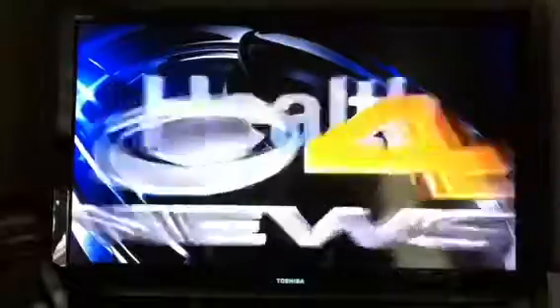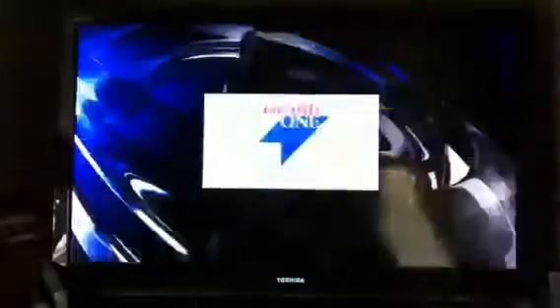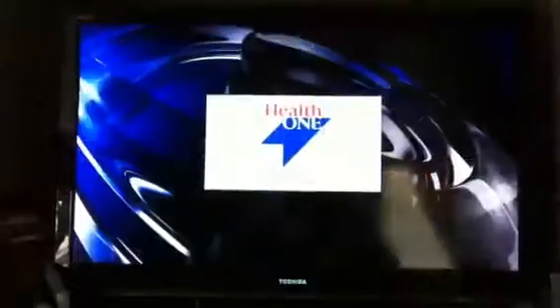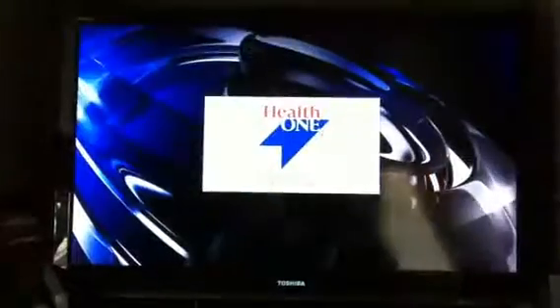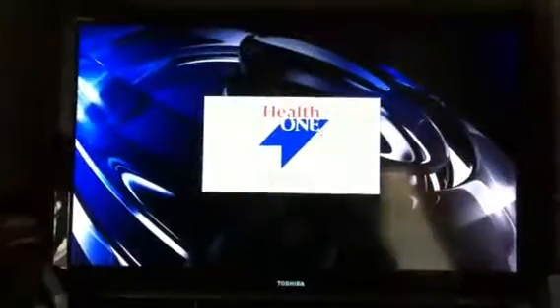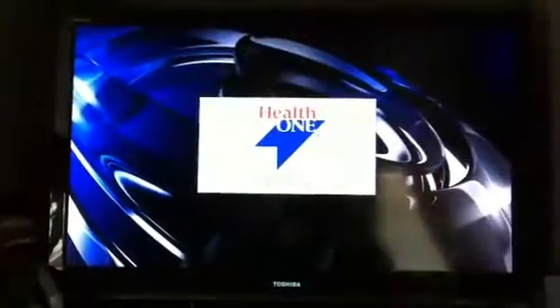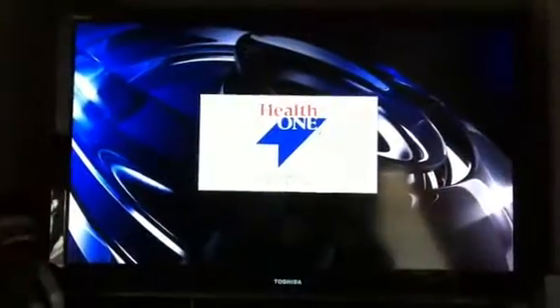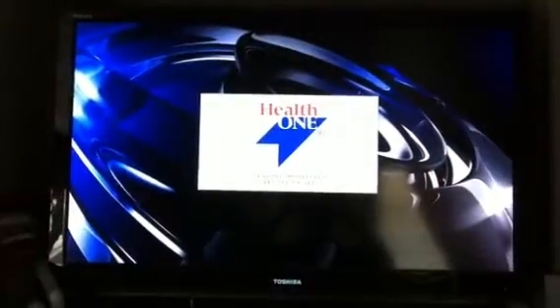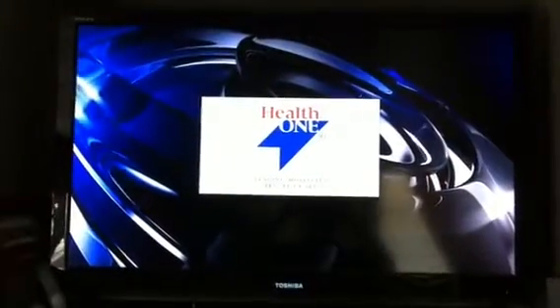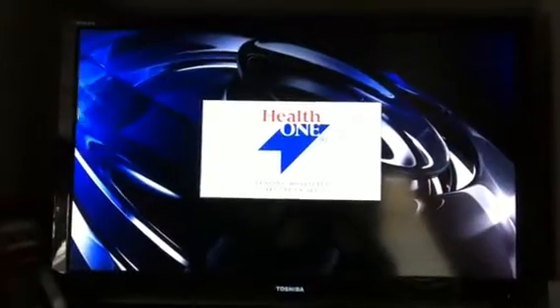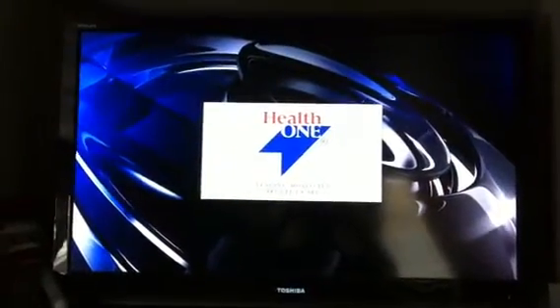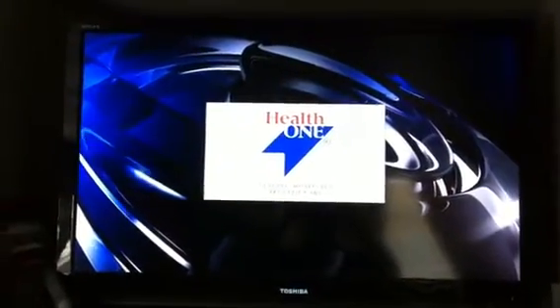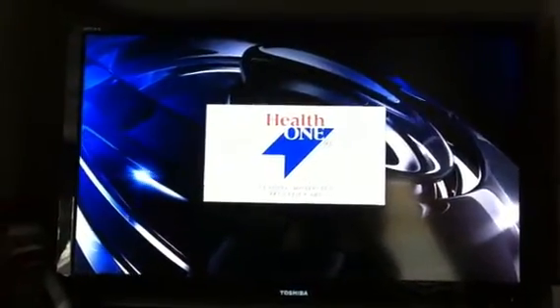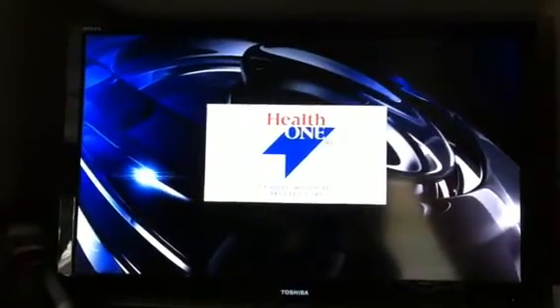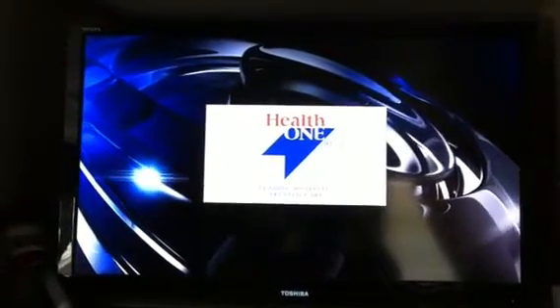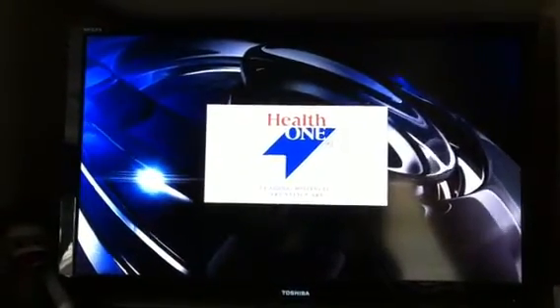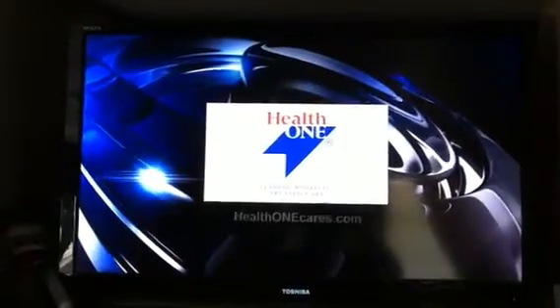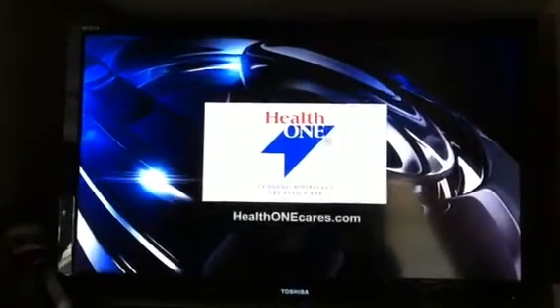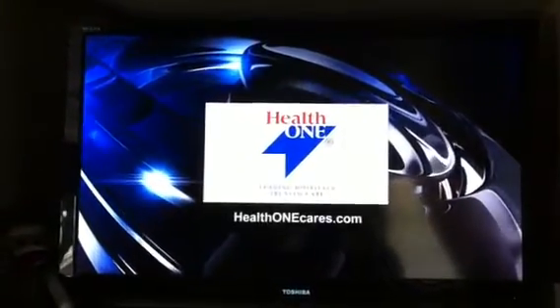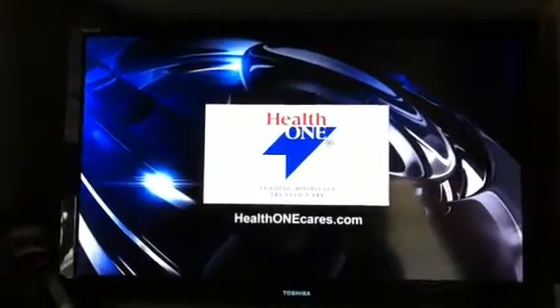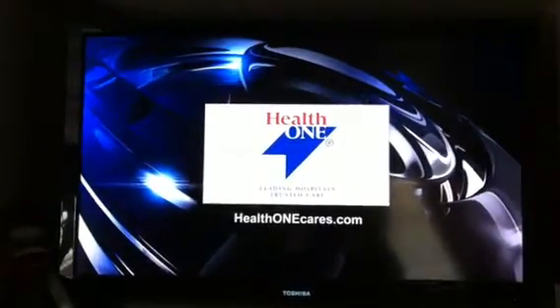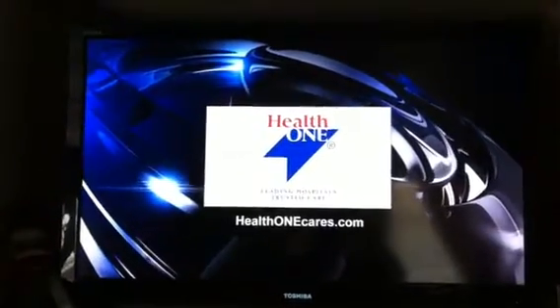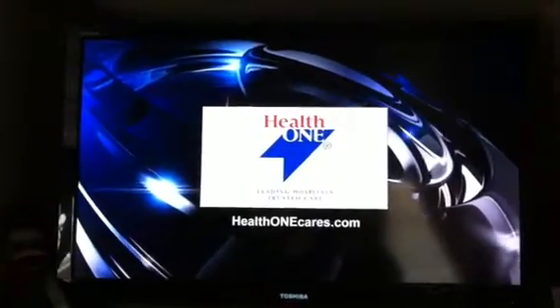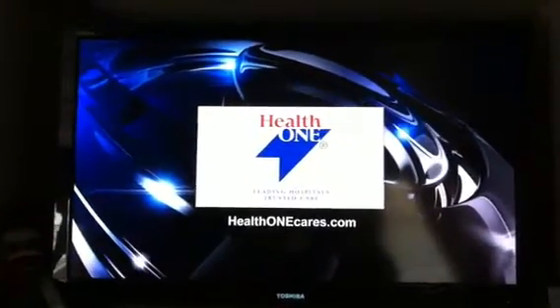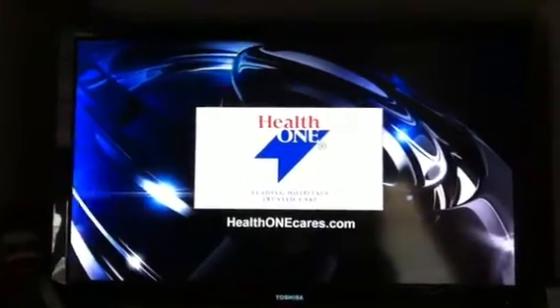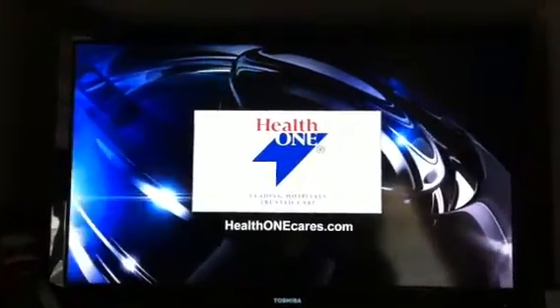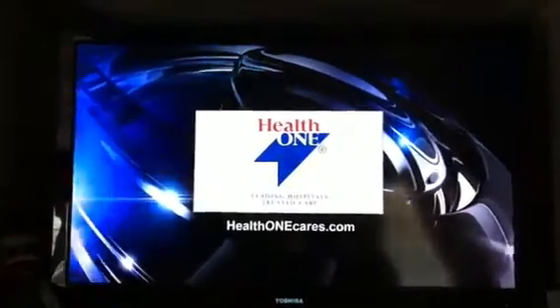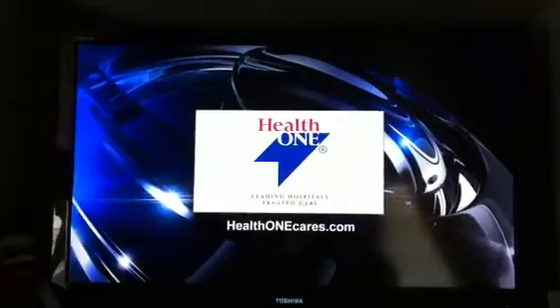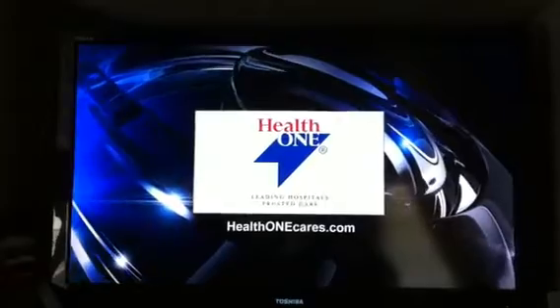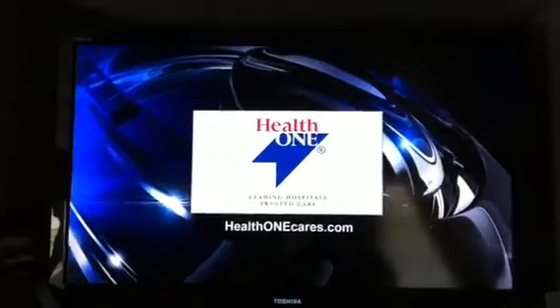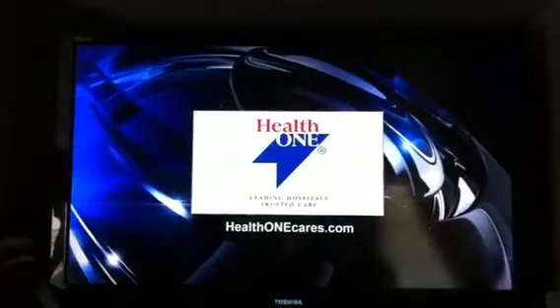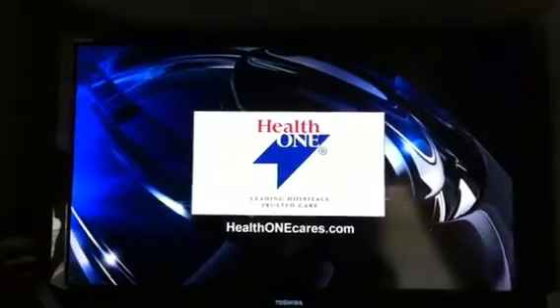Health One, leading hospitals, trusted care. Visit us online at healthonecares.com.